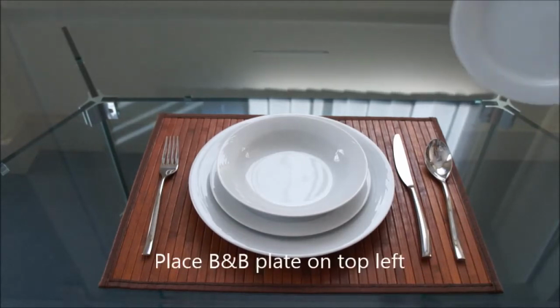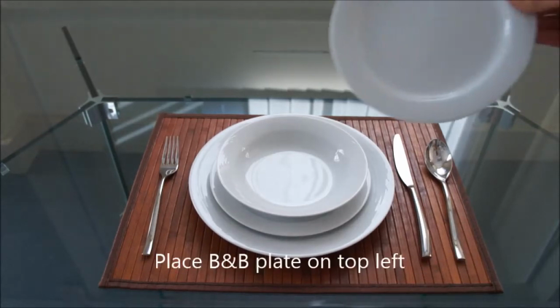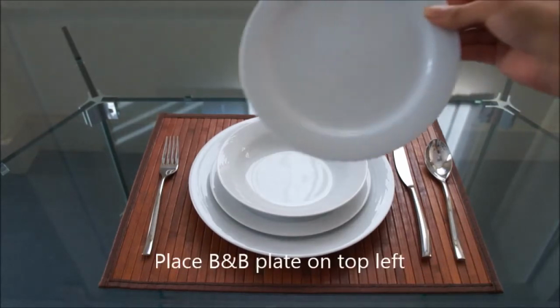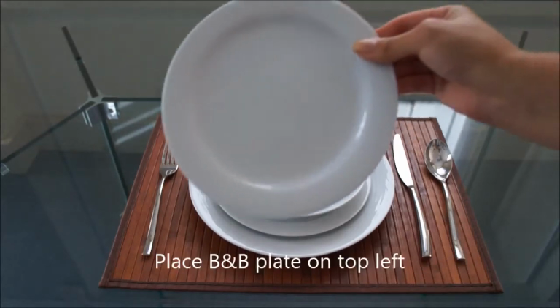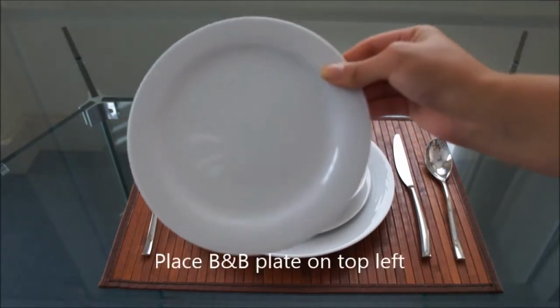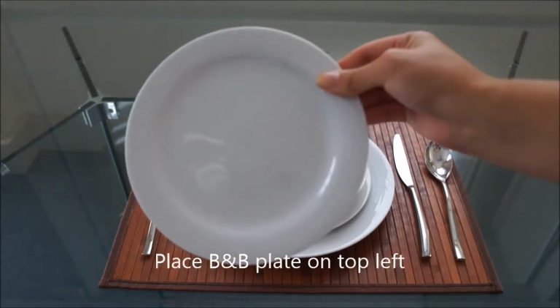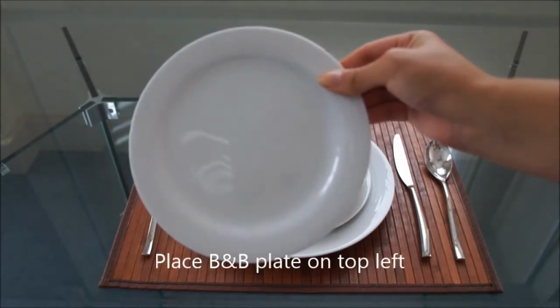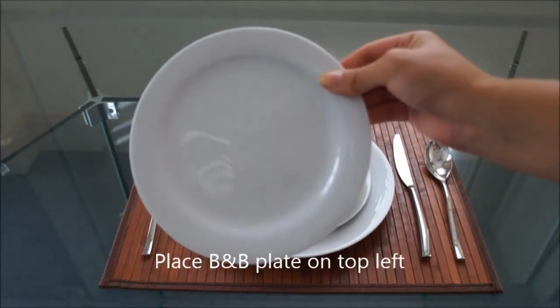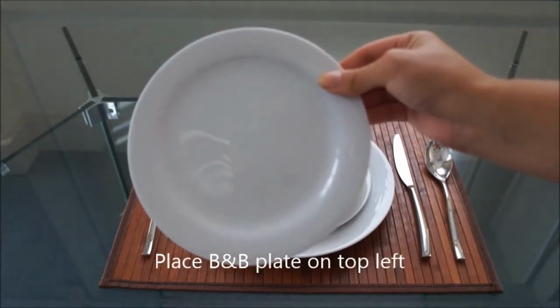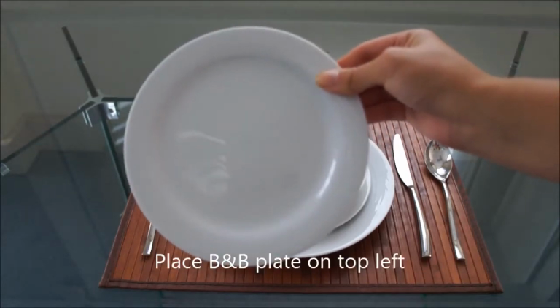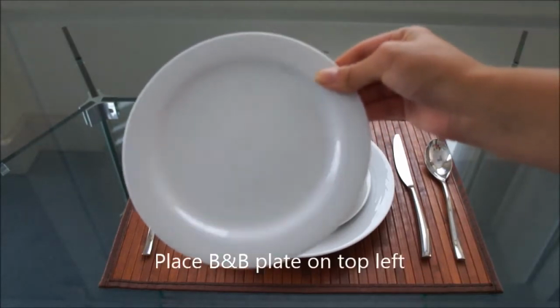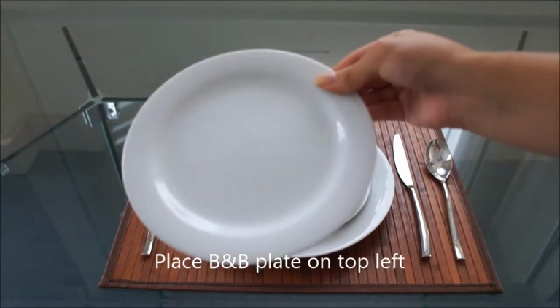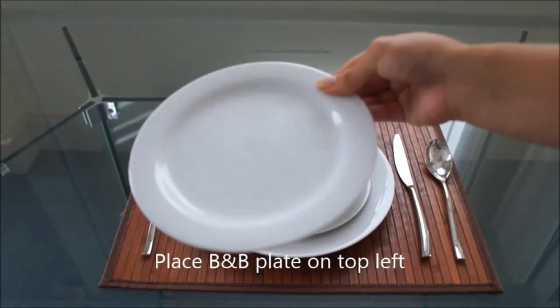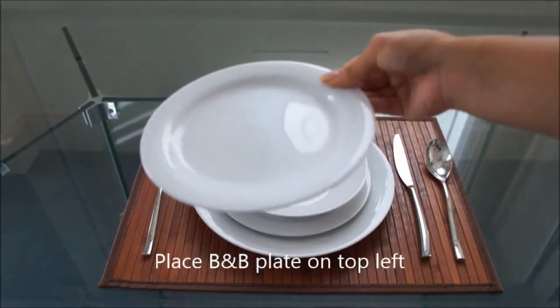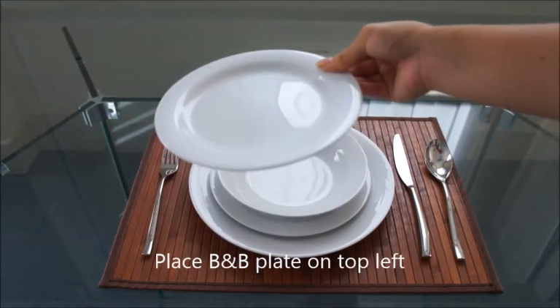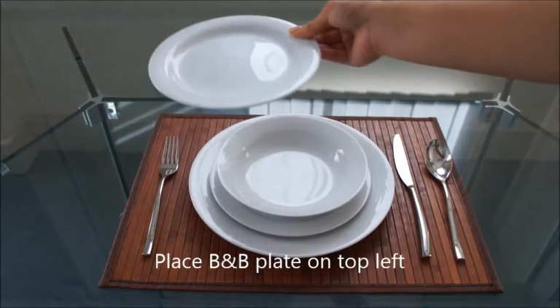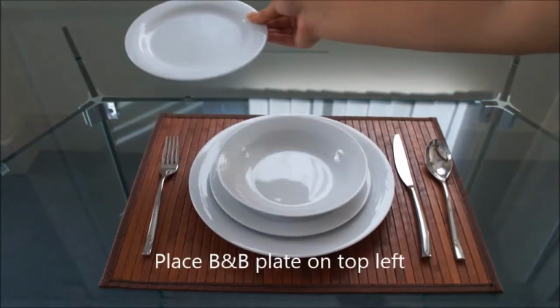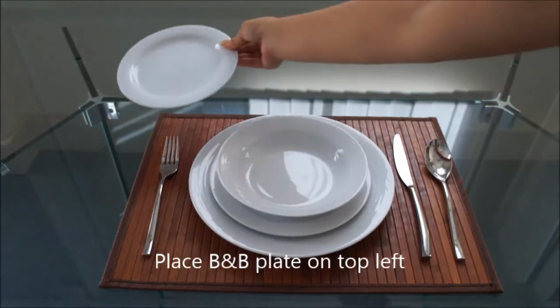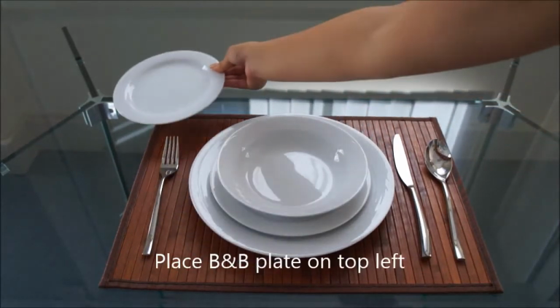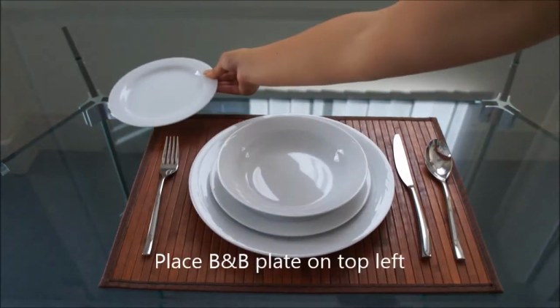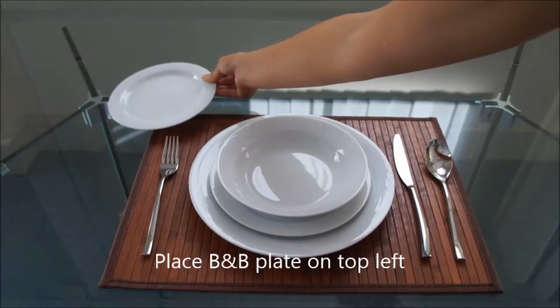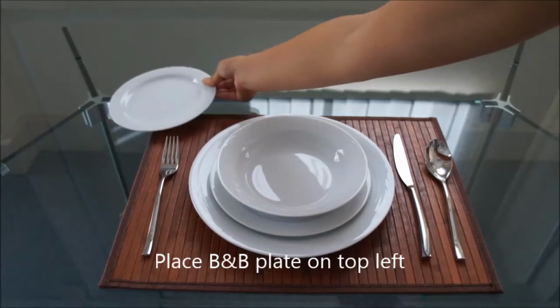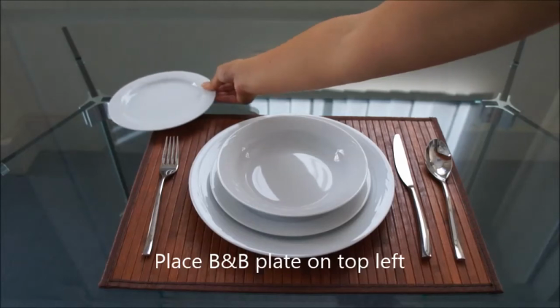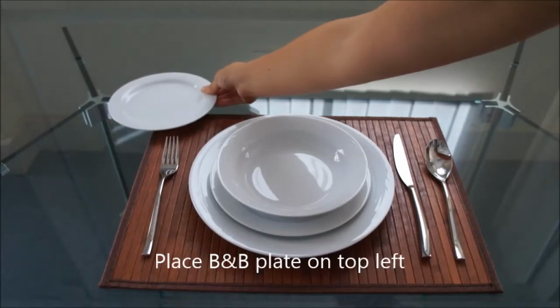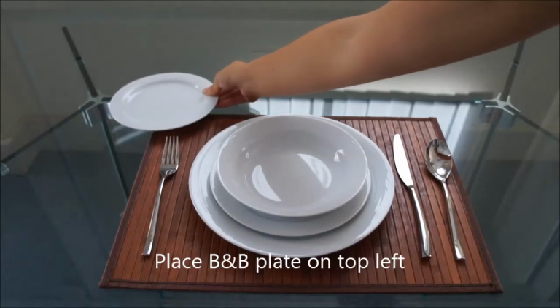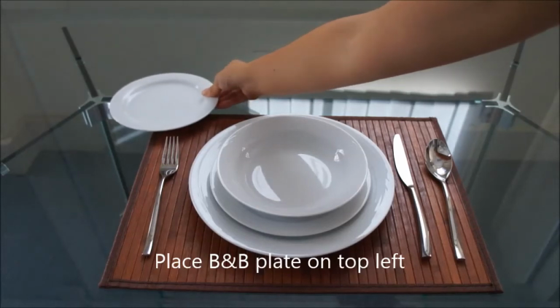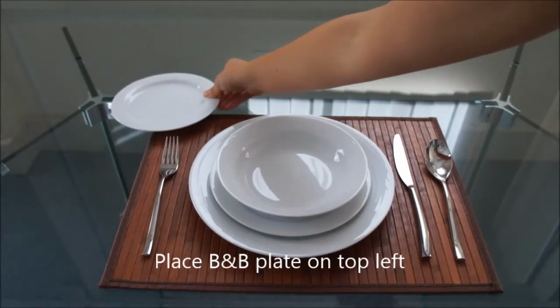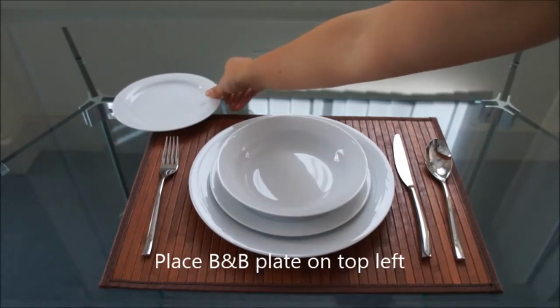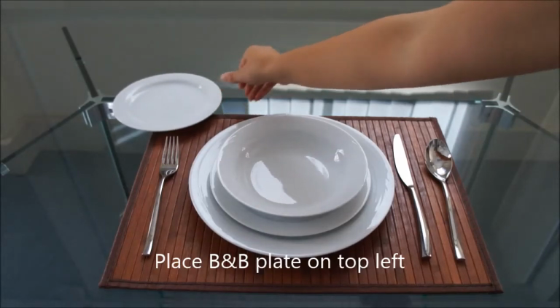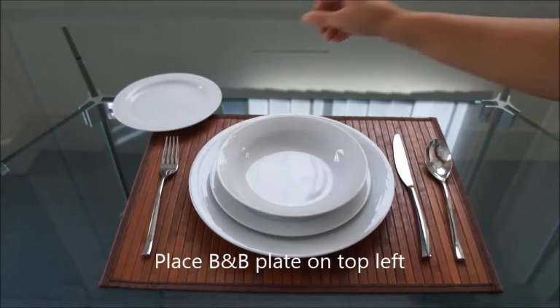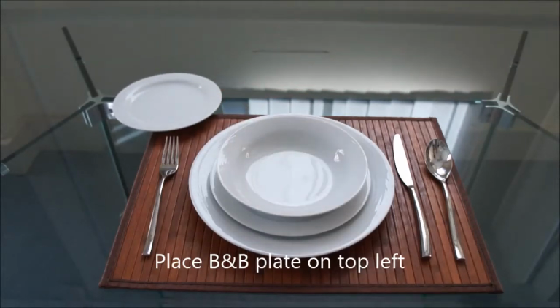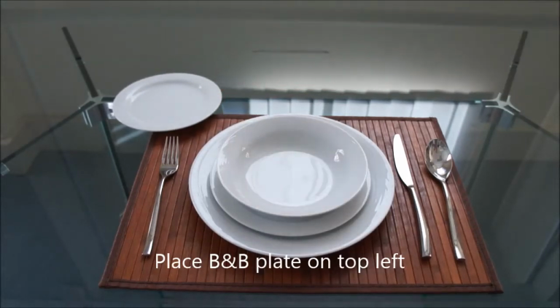The bread and butter plate goes on the top left-hand corner of everything. This is sold separately to the dinner set.